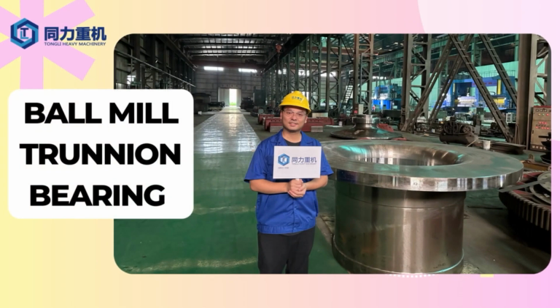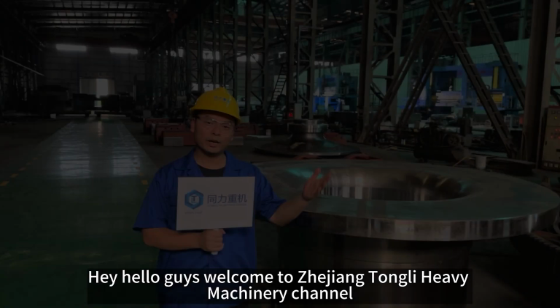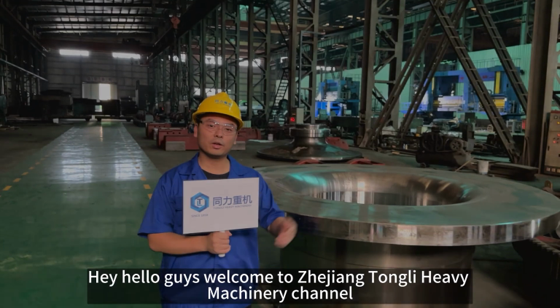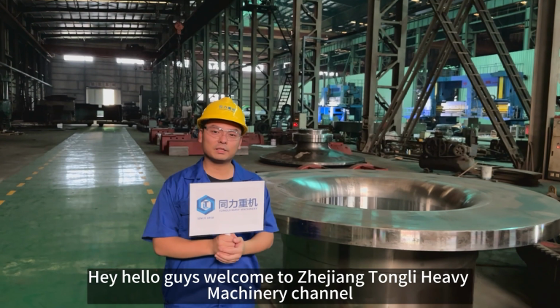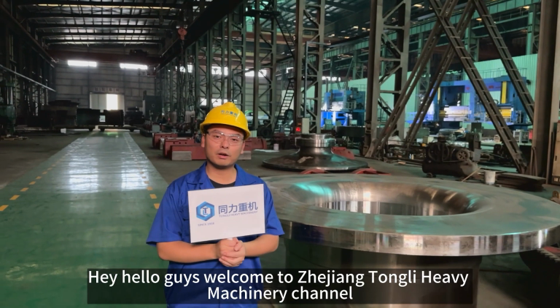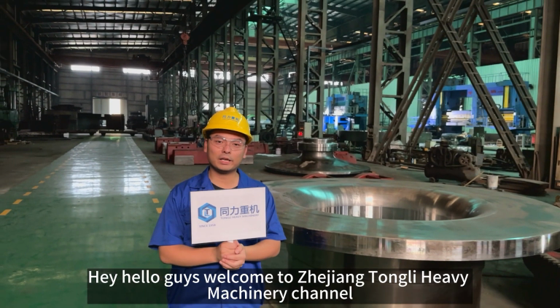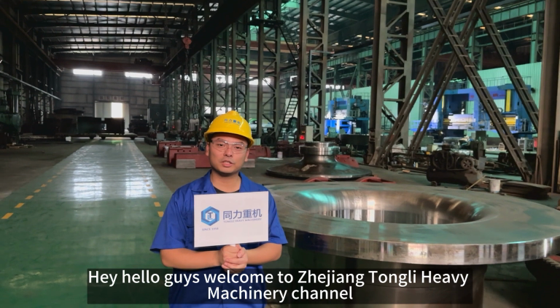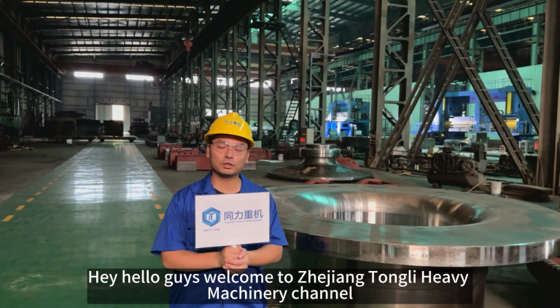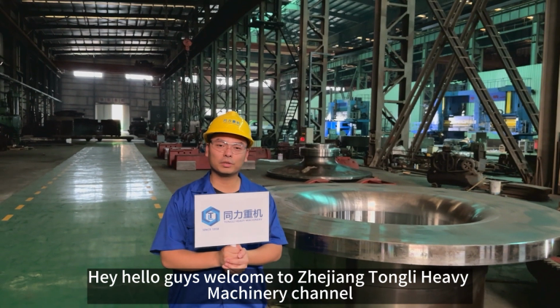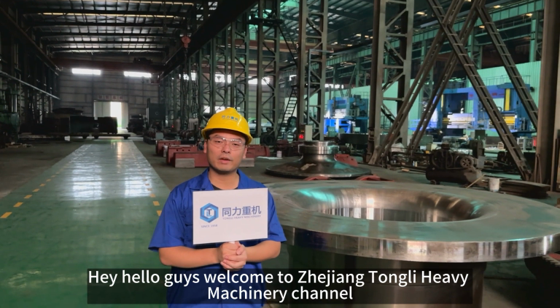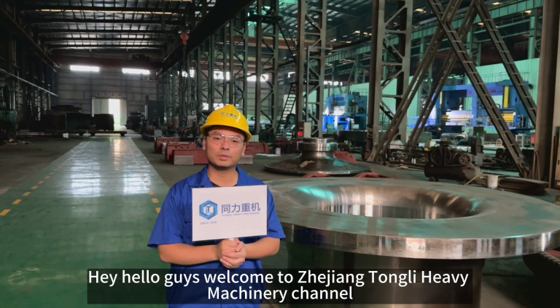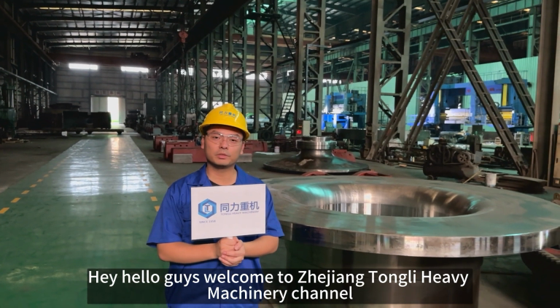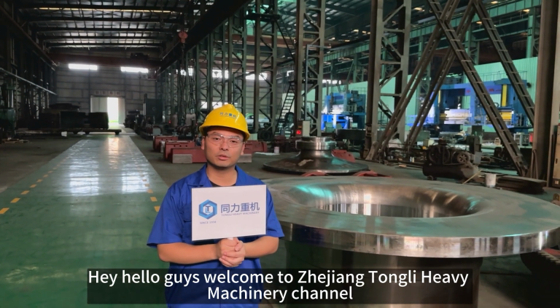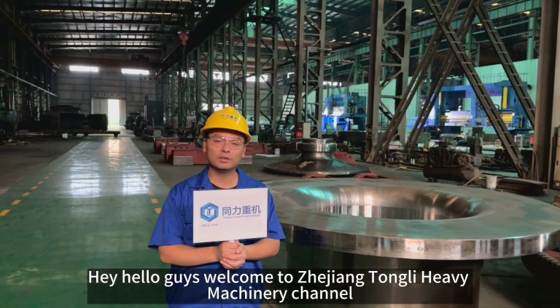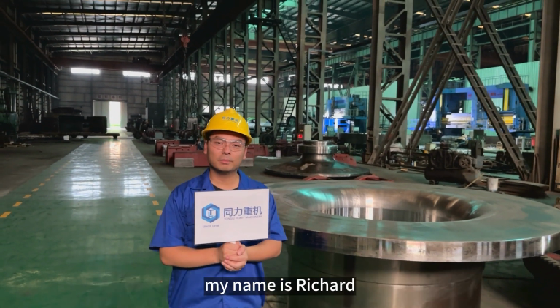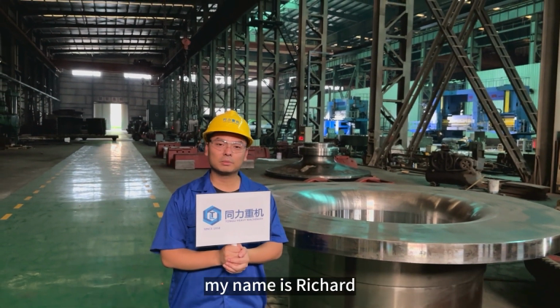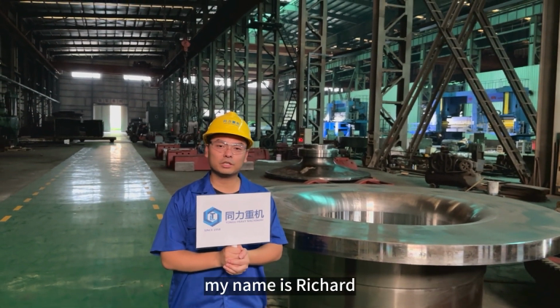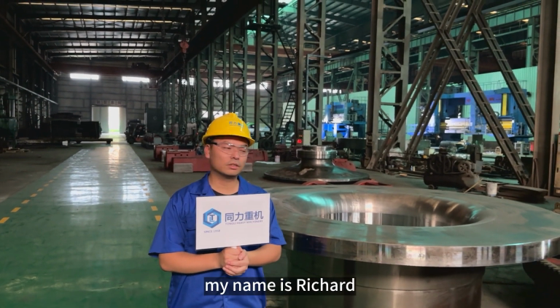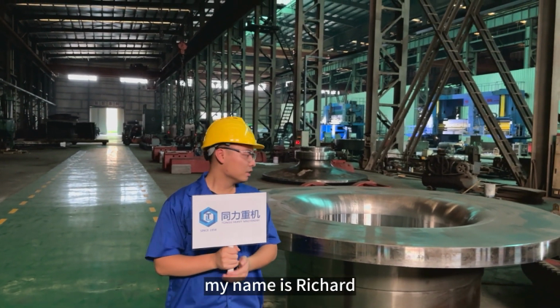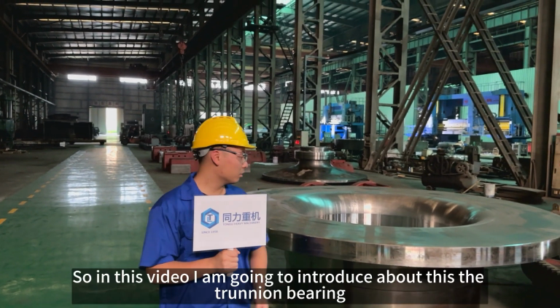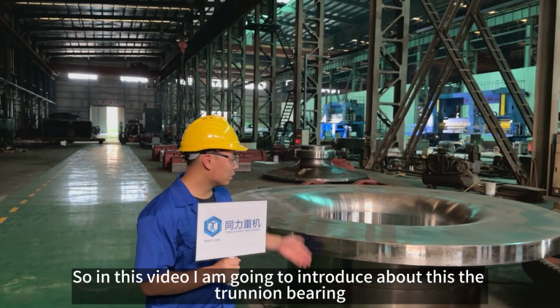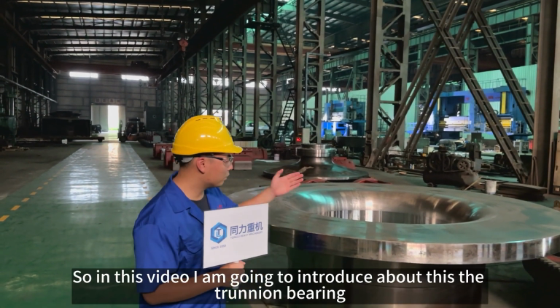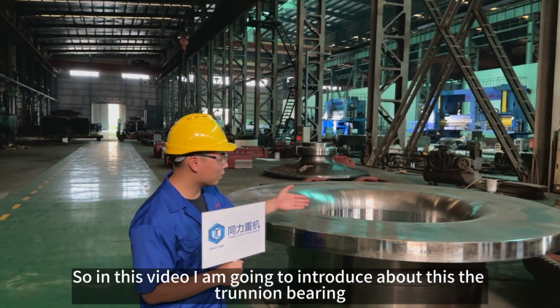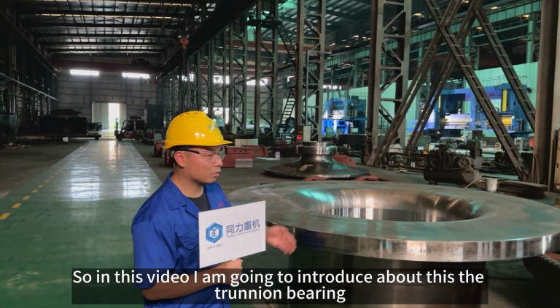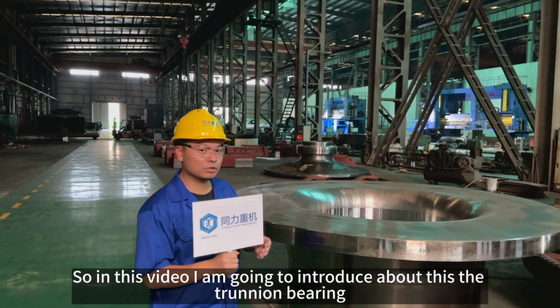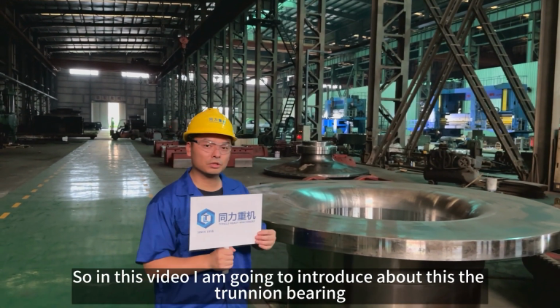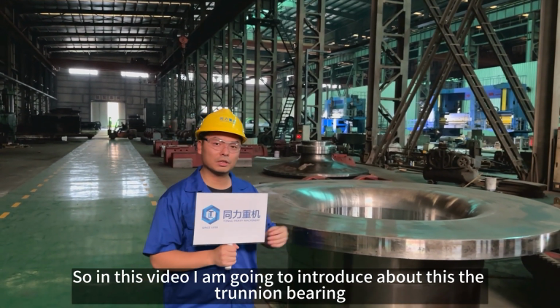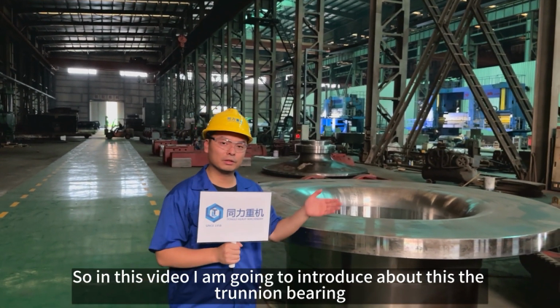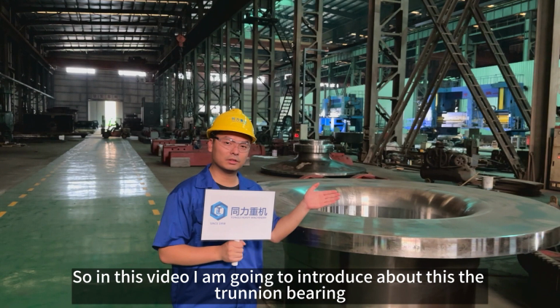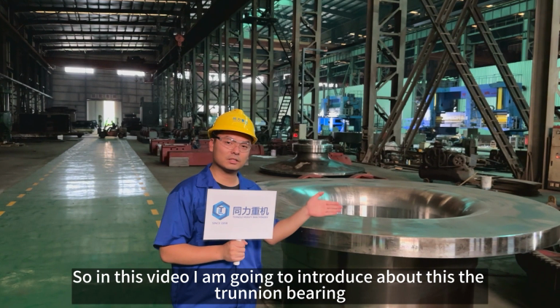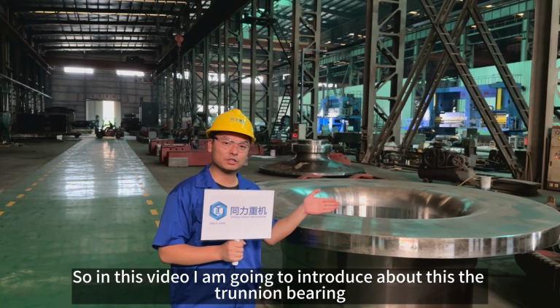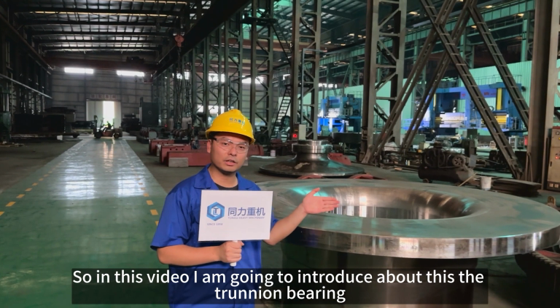Hey, hello guys. Welcome back to Zhejiang Tongli. Happy to see you on the channel. My name is Victor. So in this video, I'm going to introduce about this — the churning.